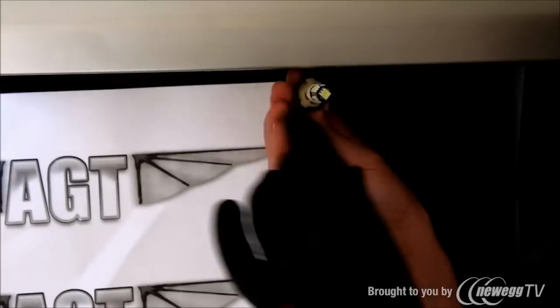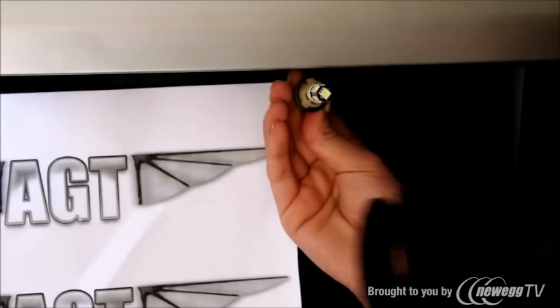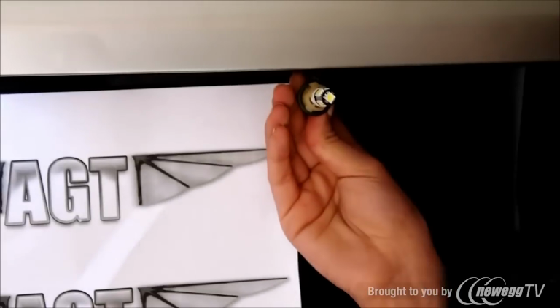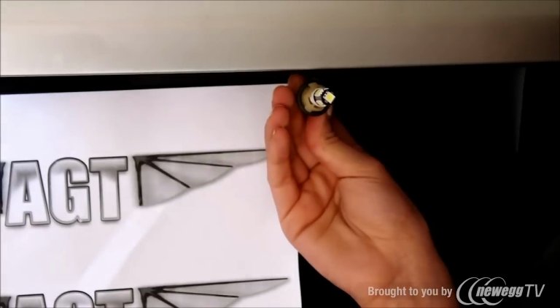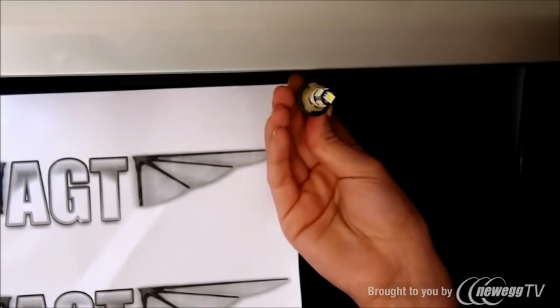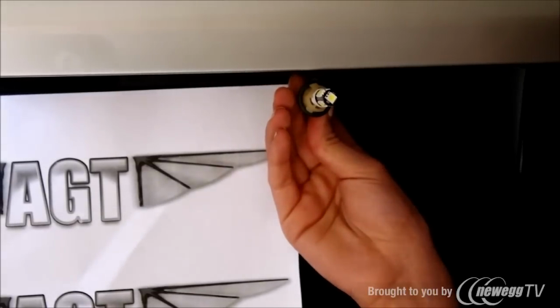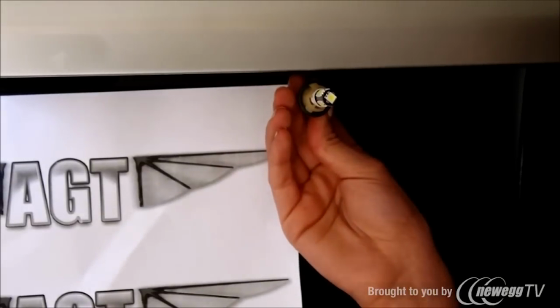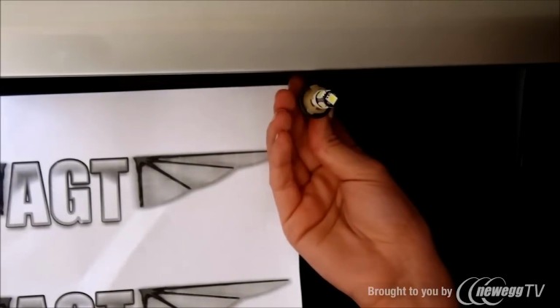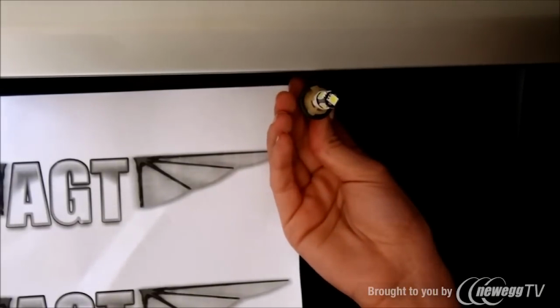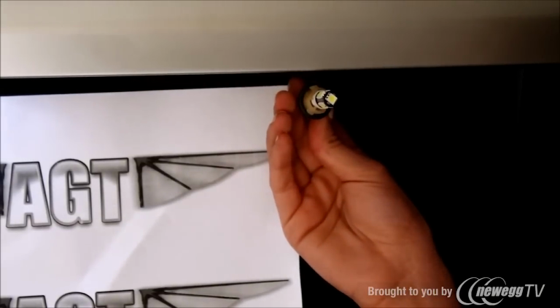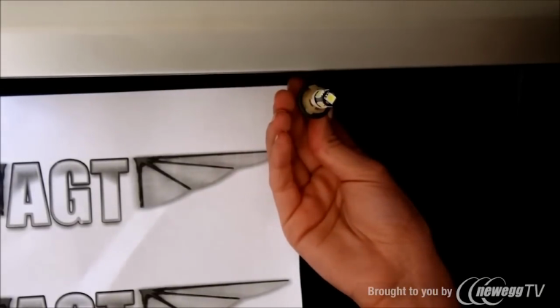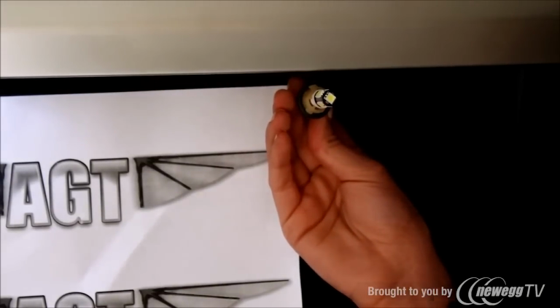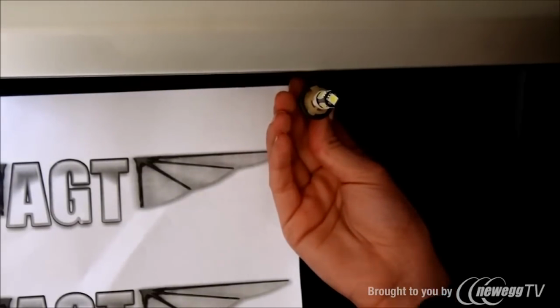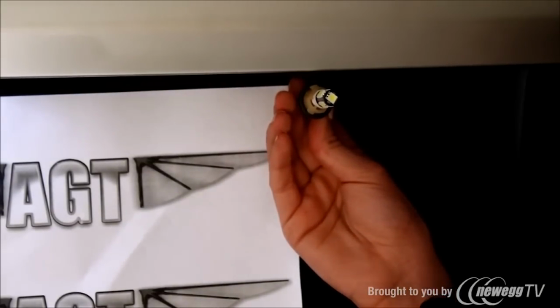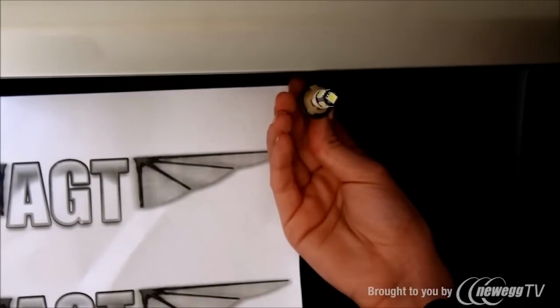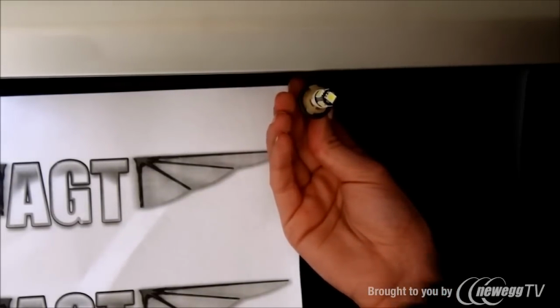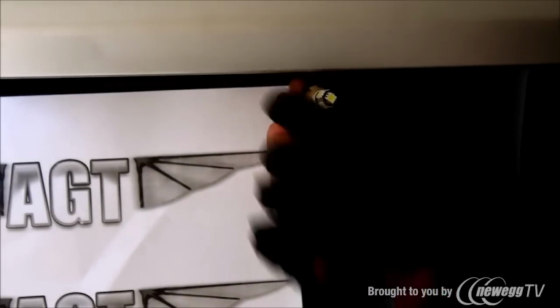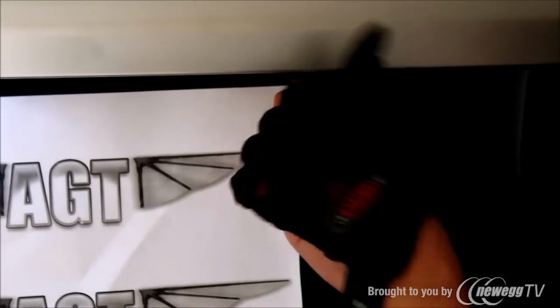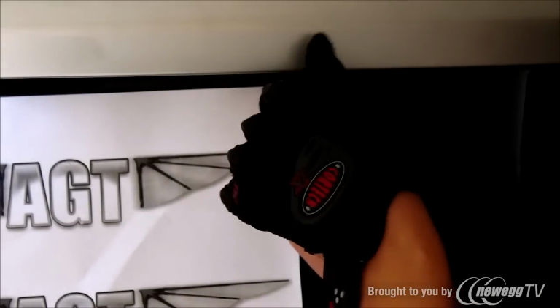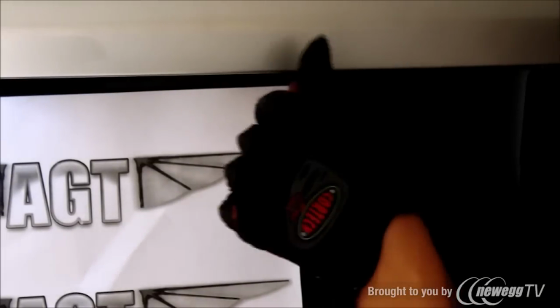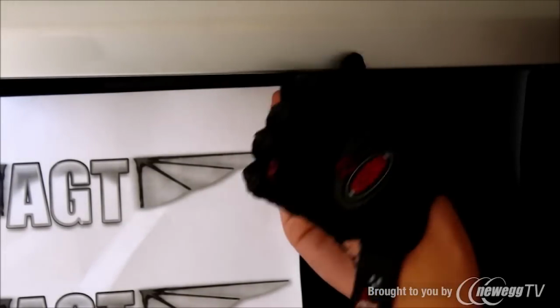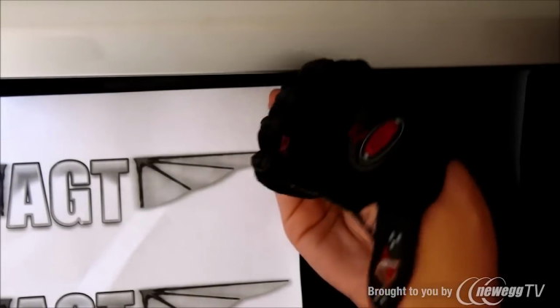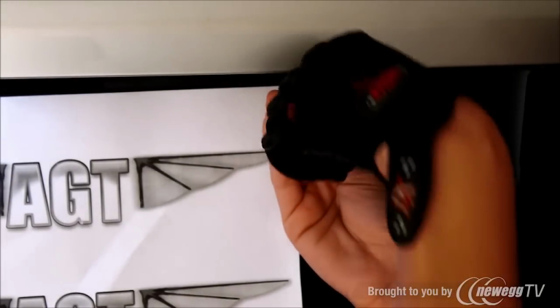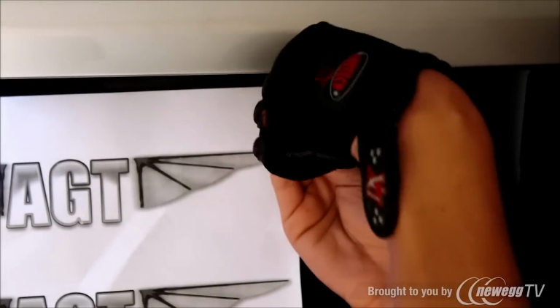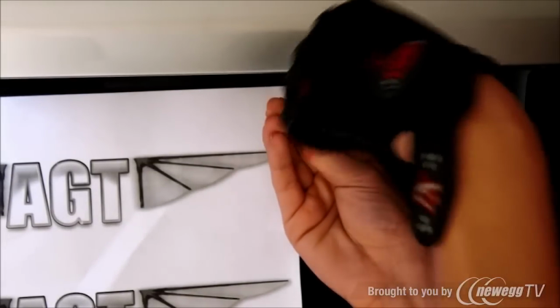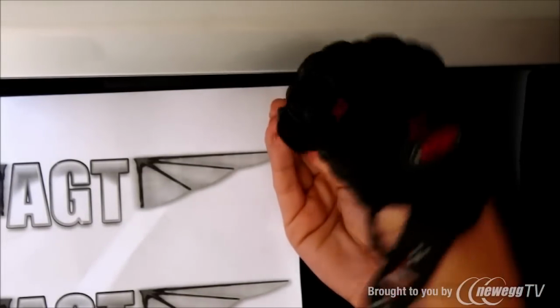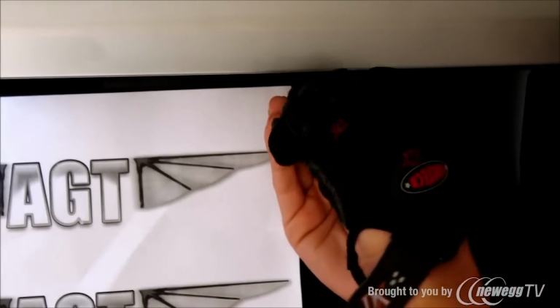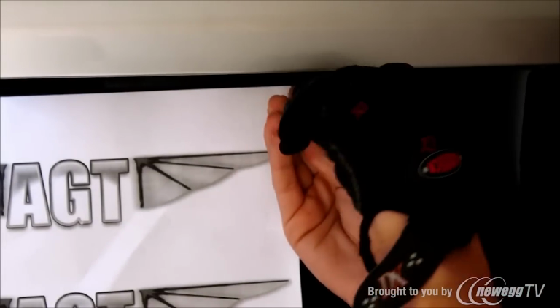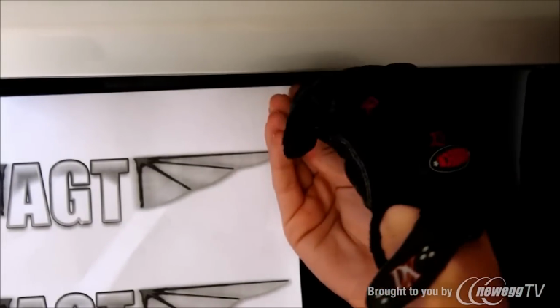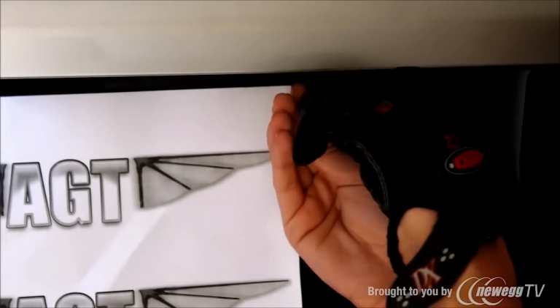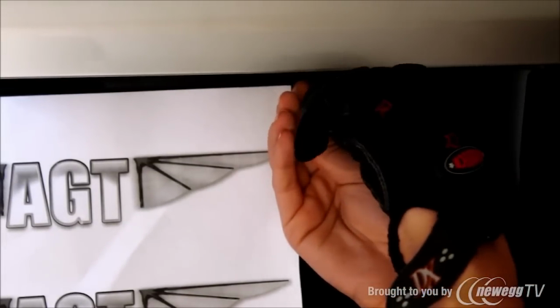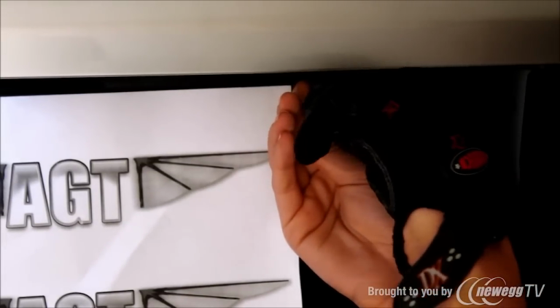And if the bulb doesn't come on, you have to turn it around to reverse the polarity.